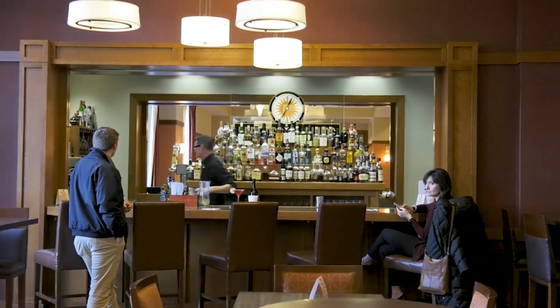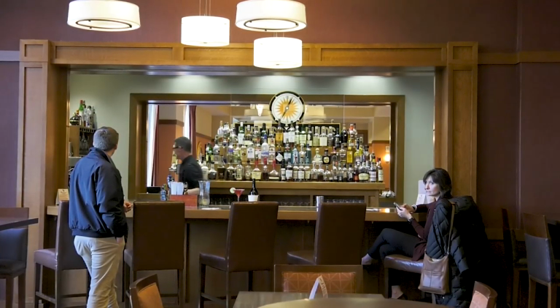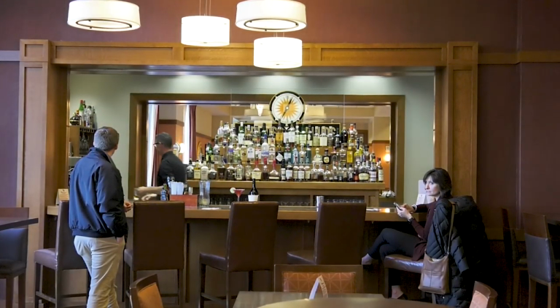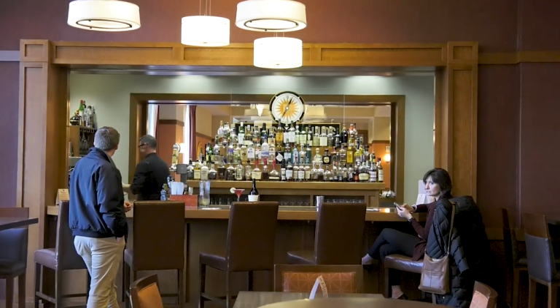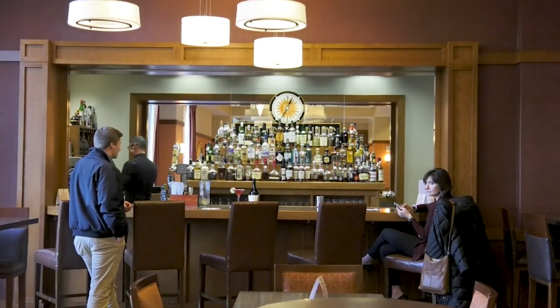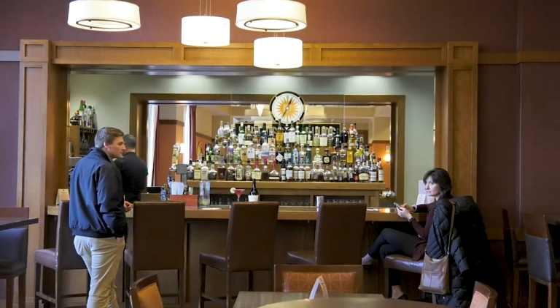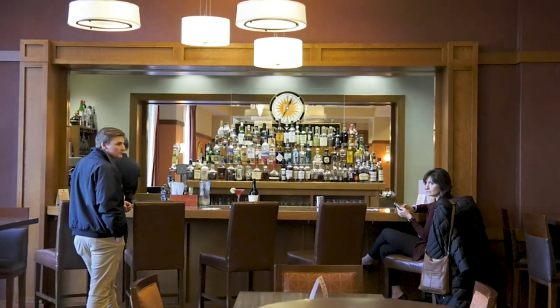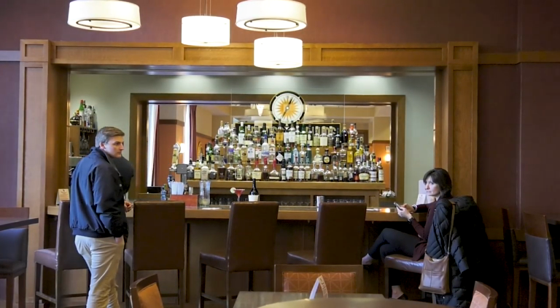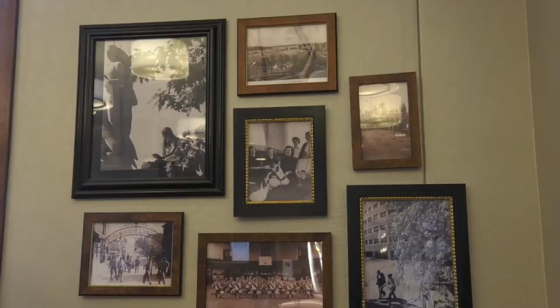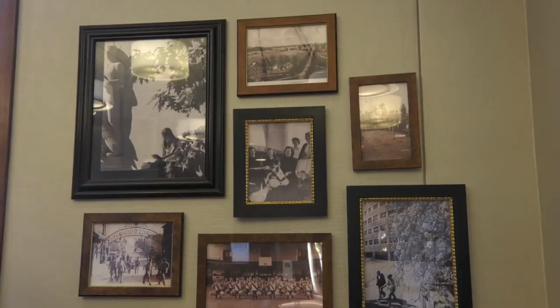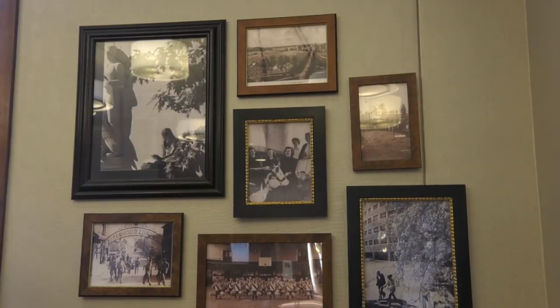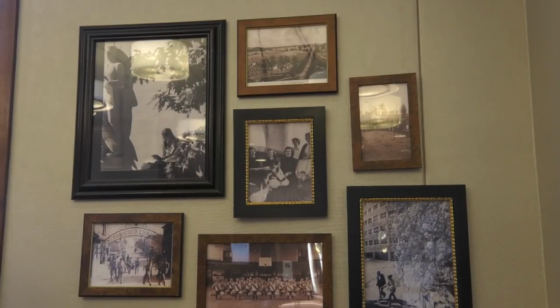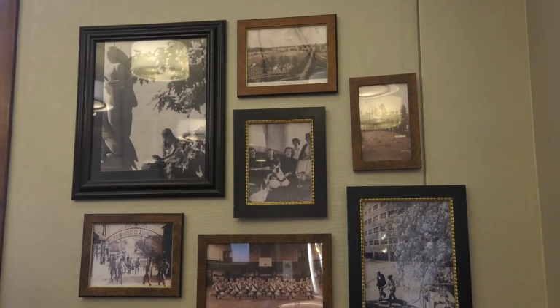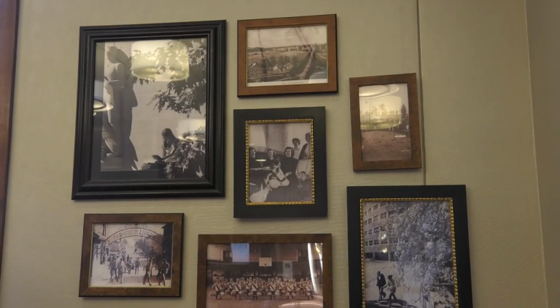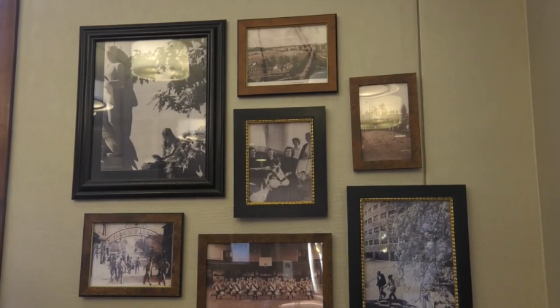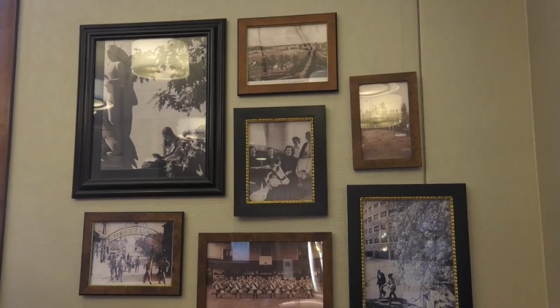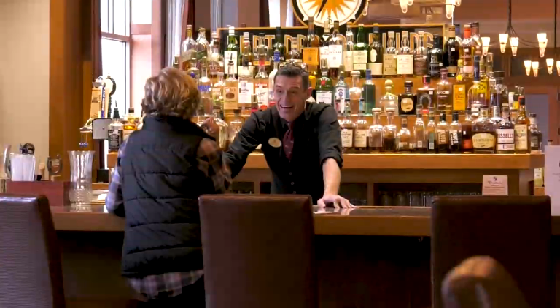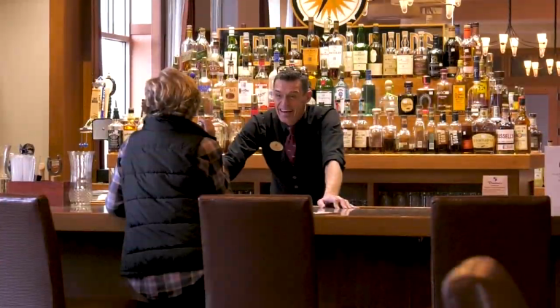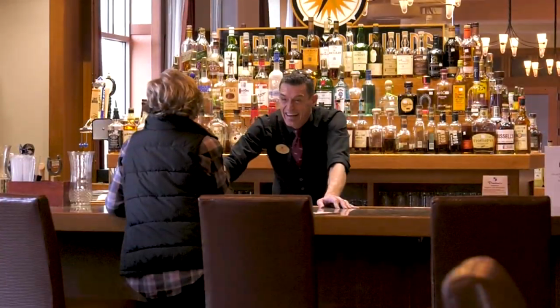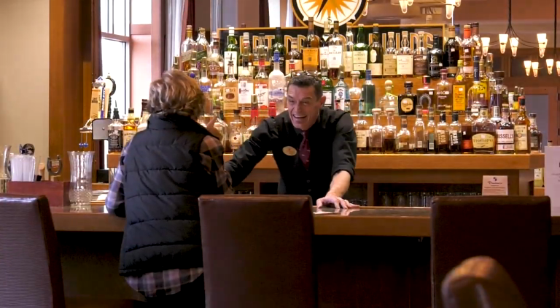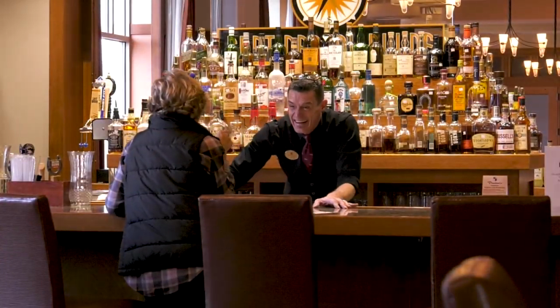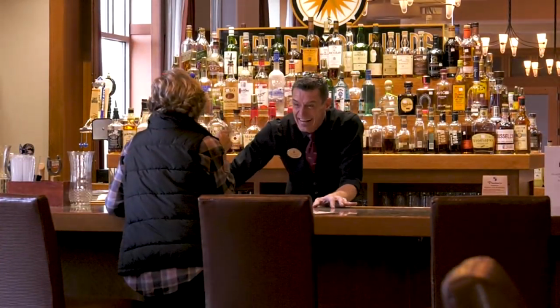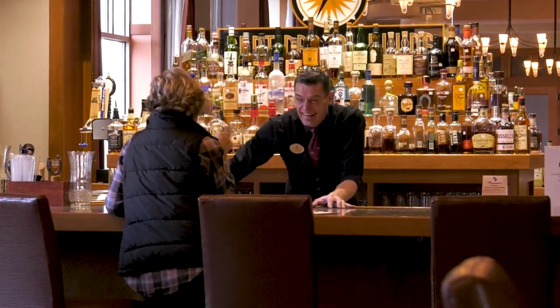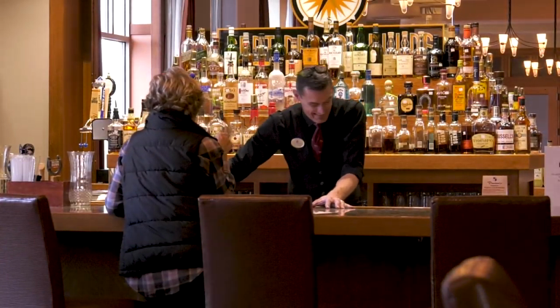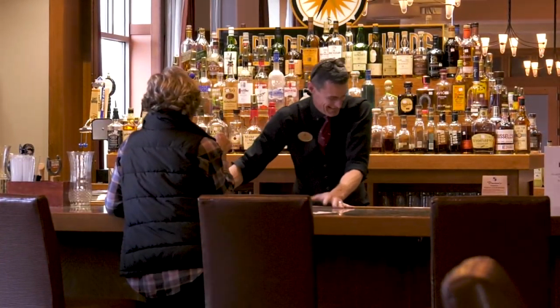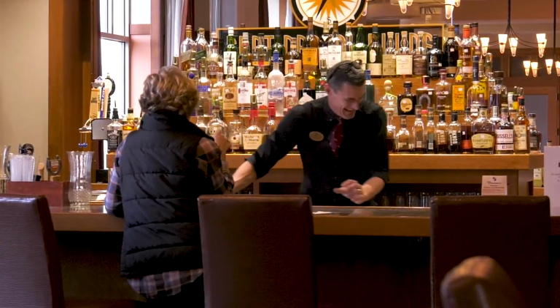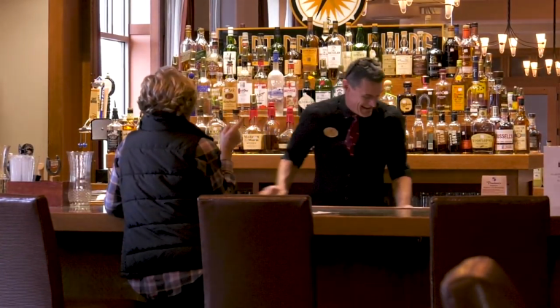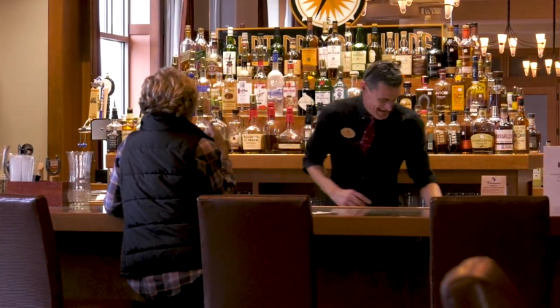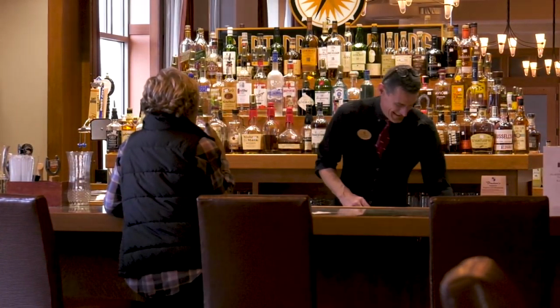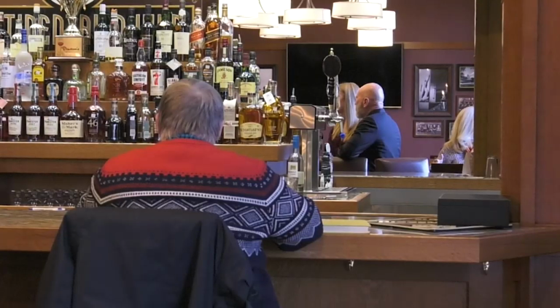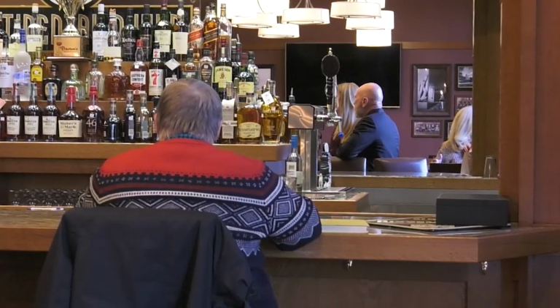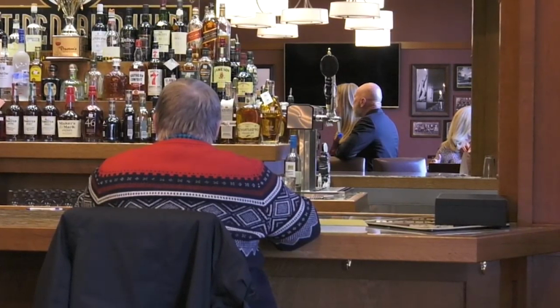All new furnishings are in here, new flooring, new lighting. We also extended the bar to make it a double-sided bar.